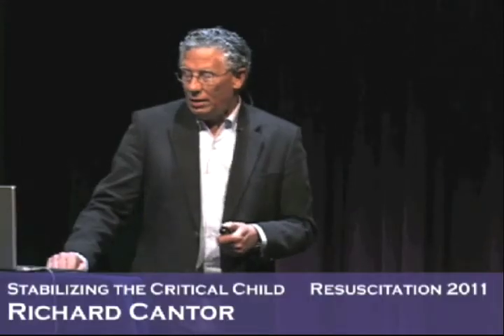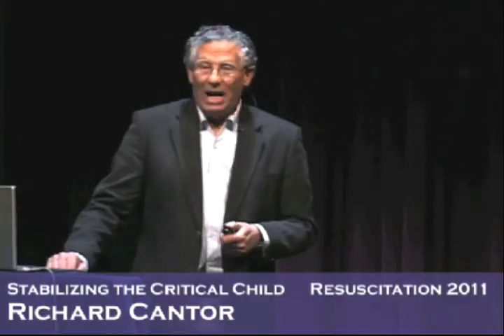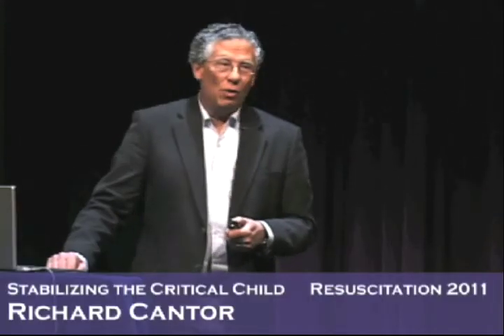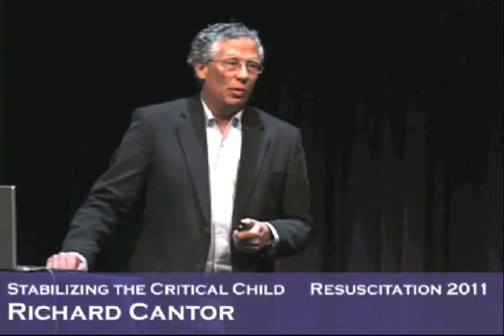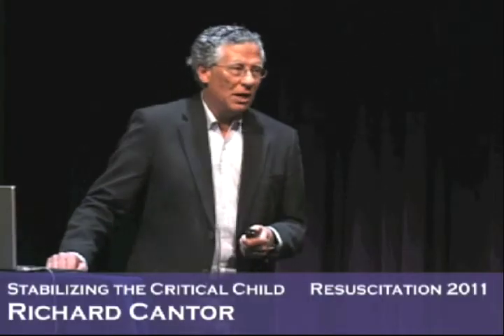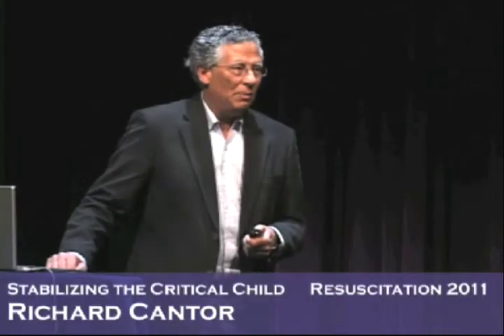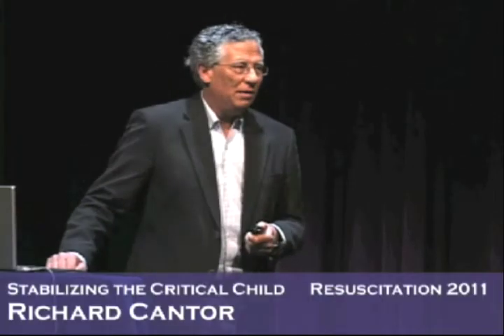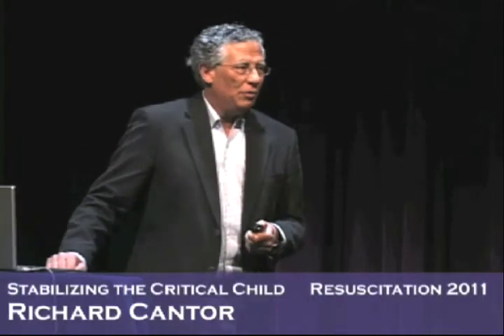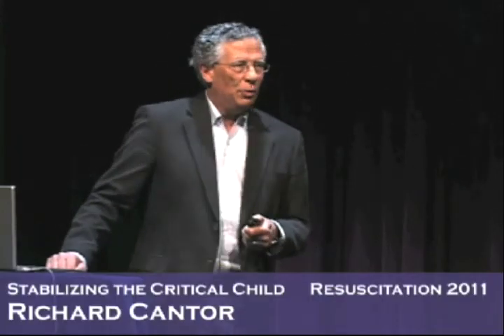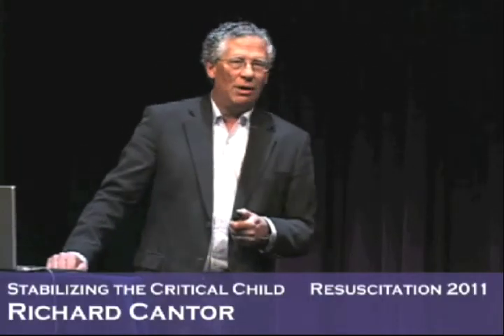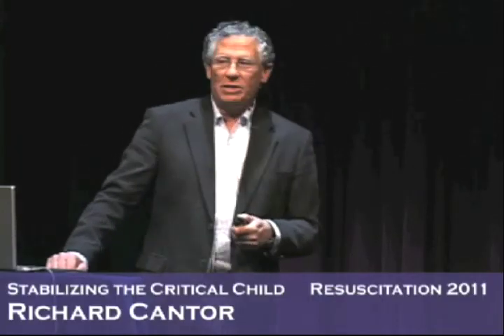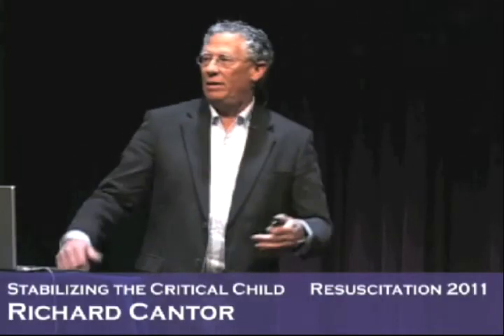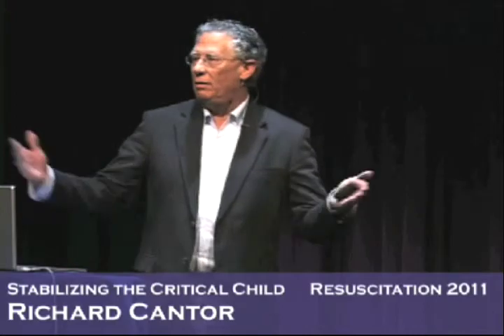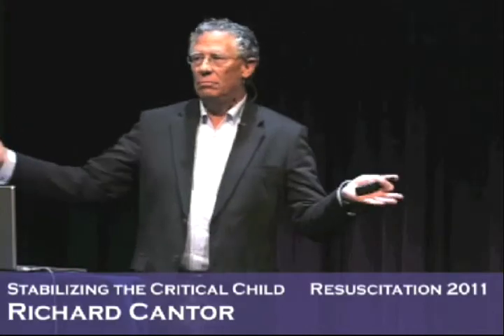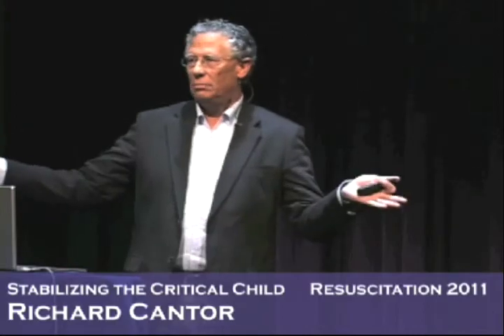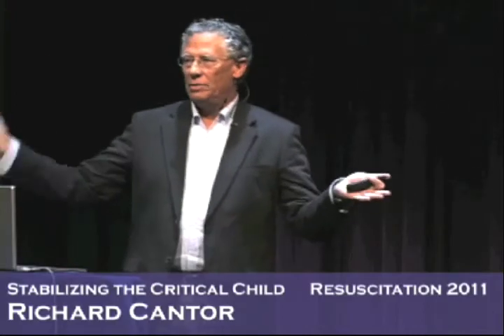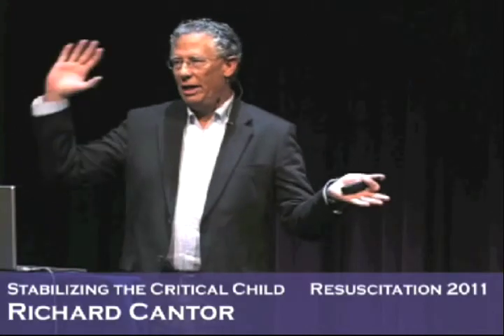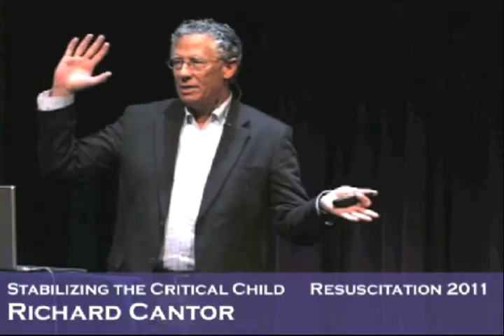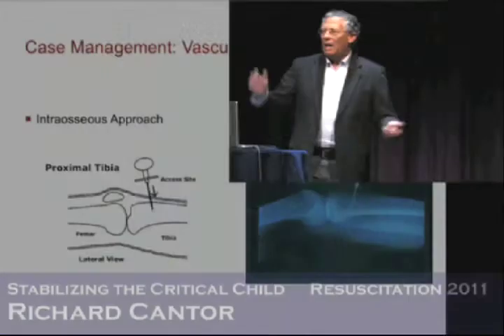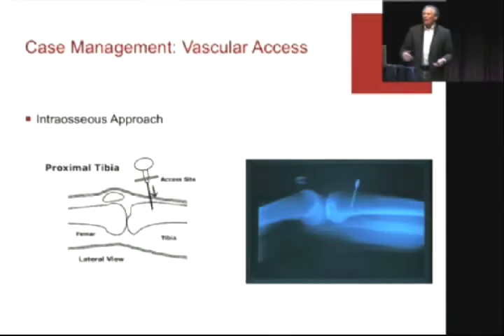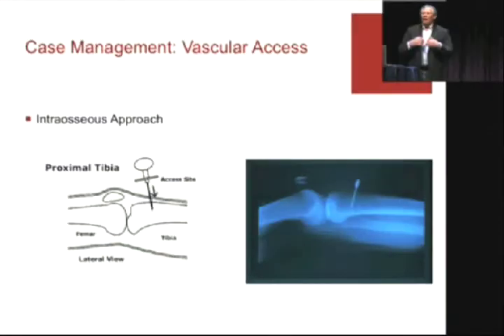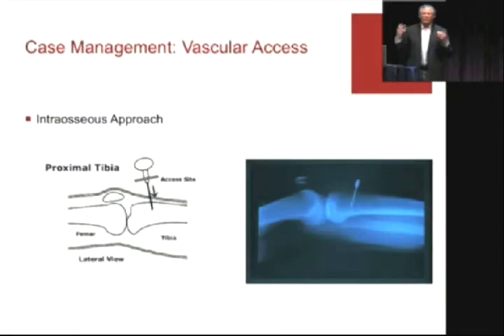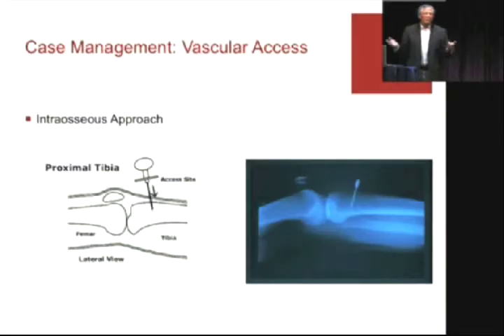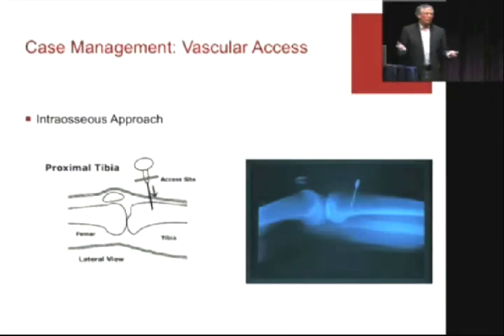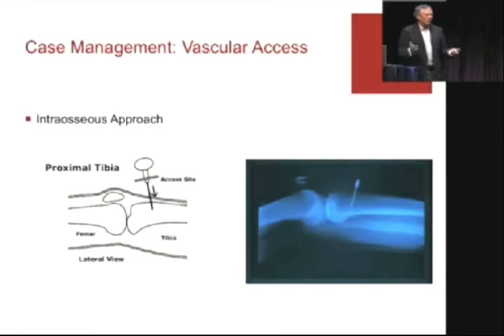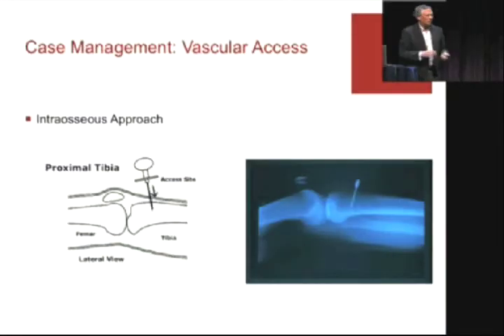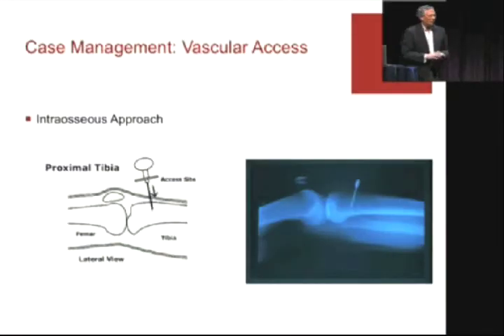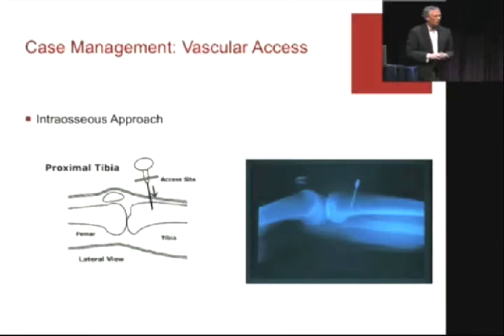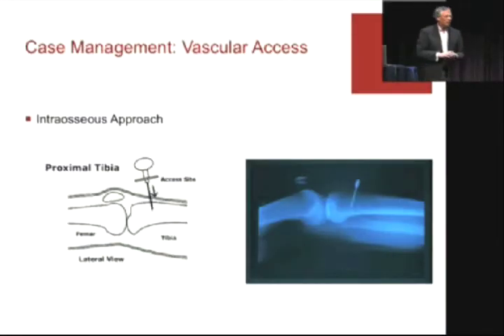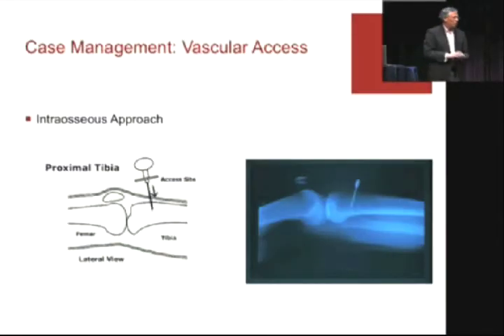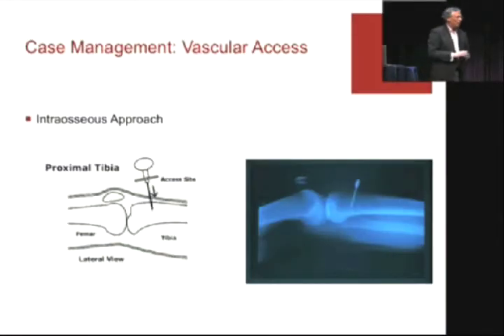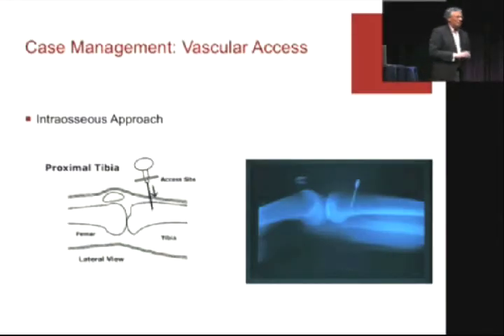Number two: the intraosseous approach. How many of you have put IOs in? How many of you have put them in talking, walking, breathing patients? It's very hard to get your head around putting an IO in someone who's alive.